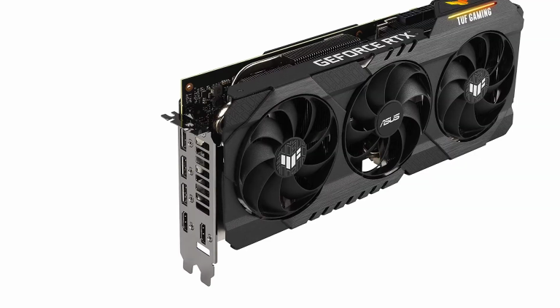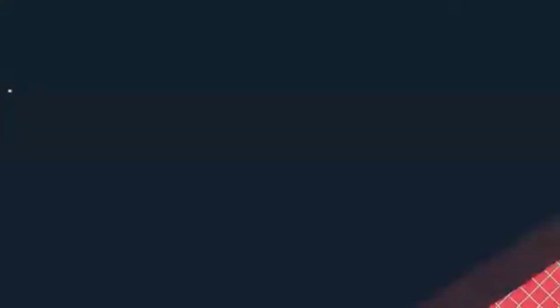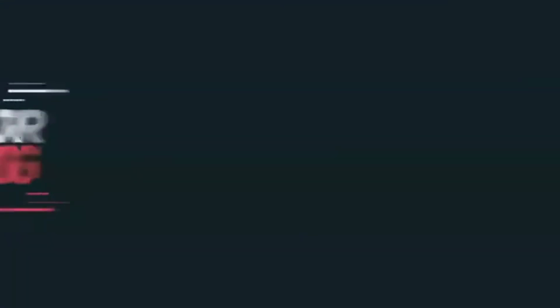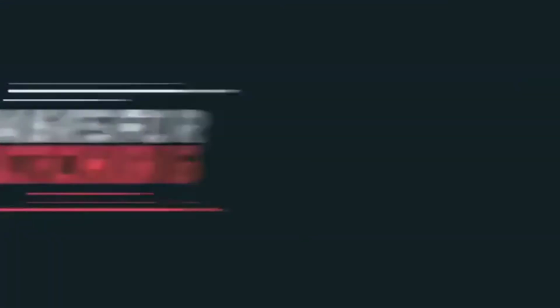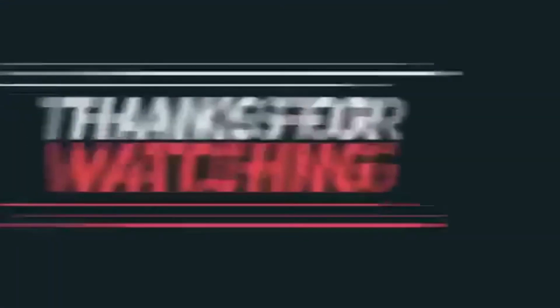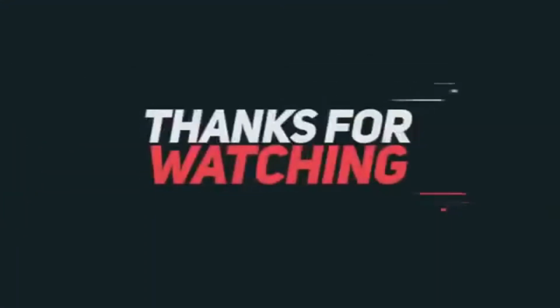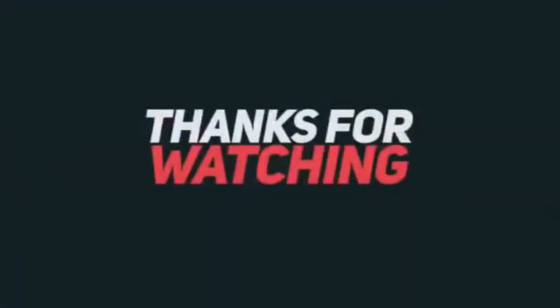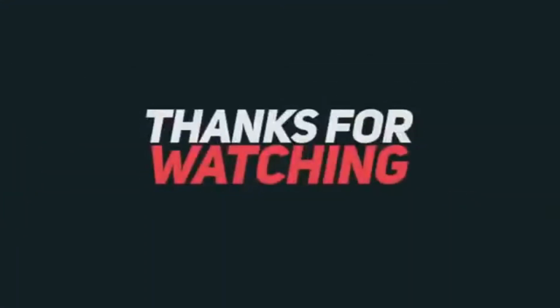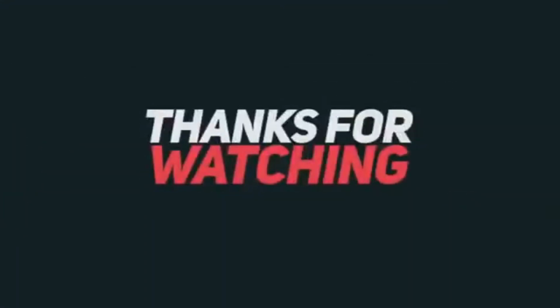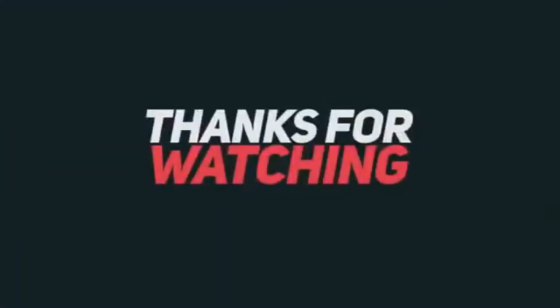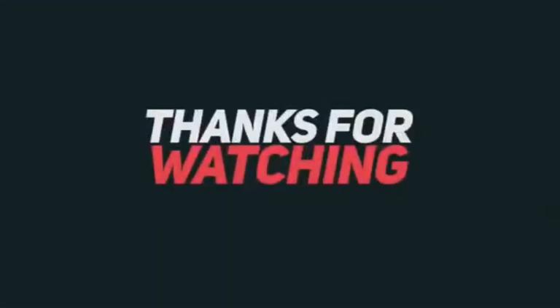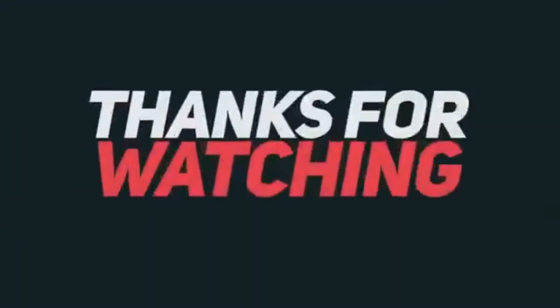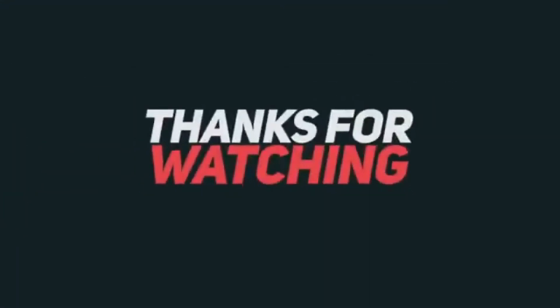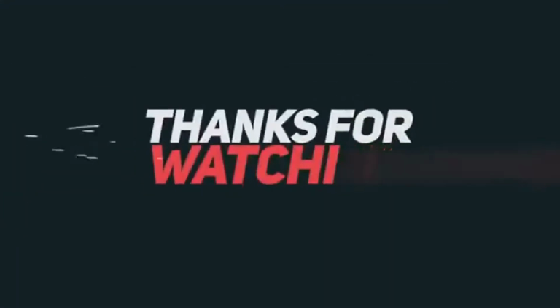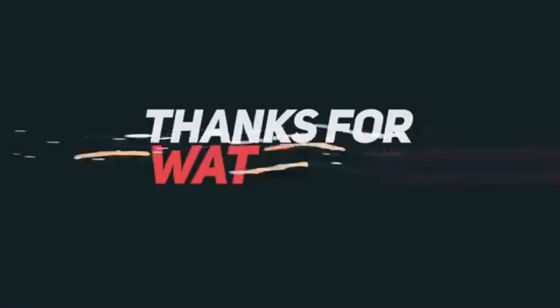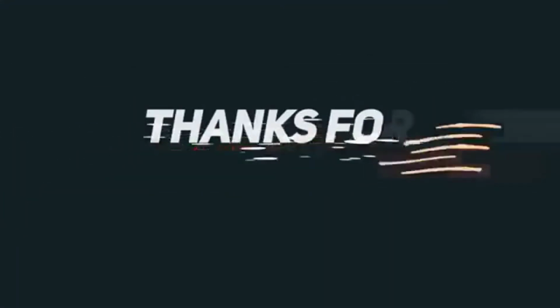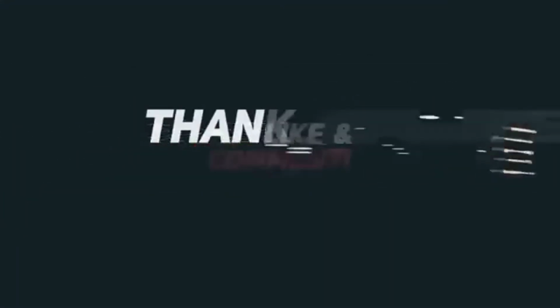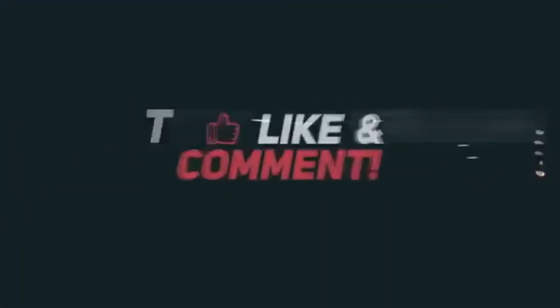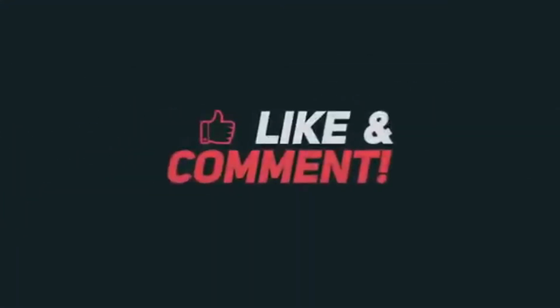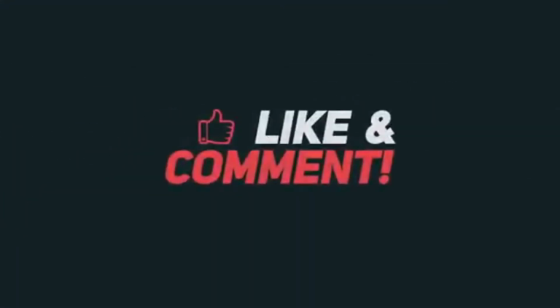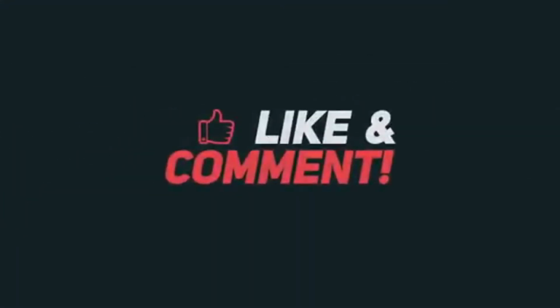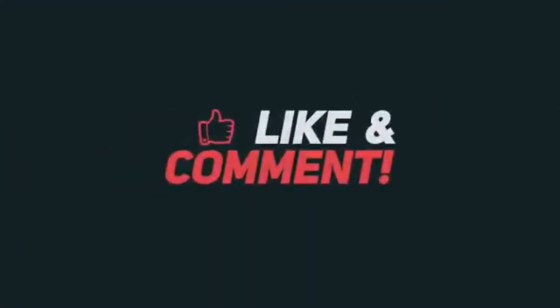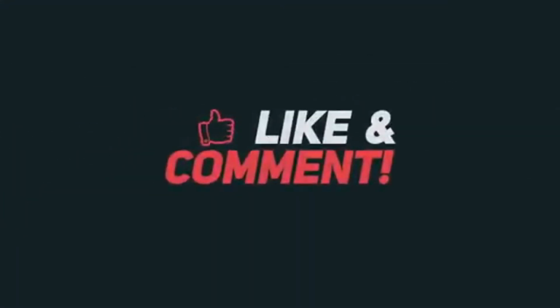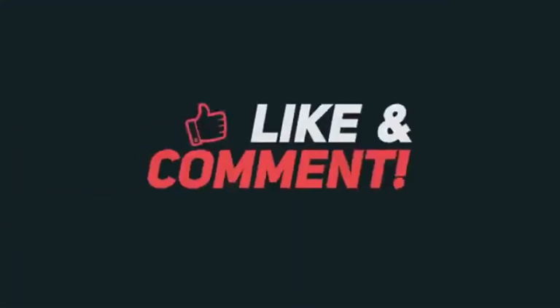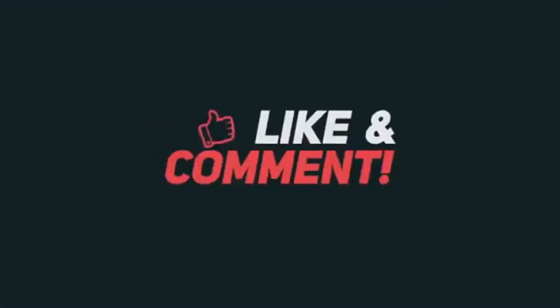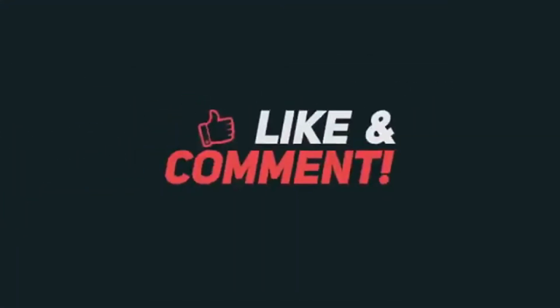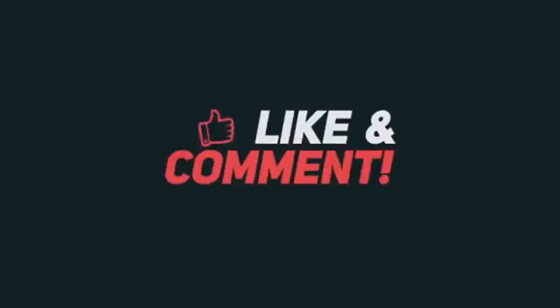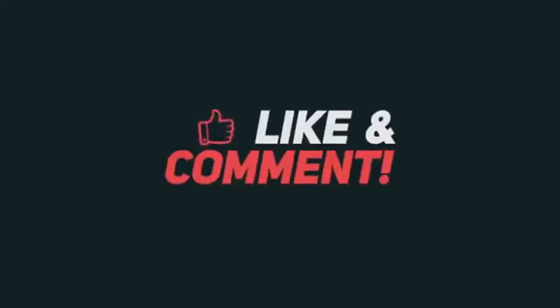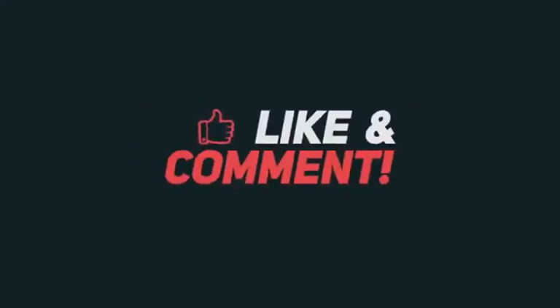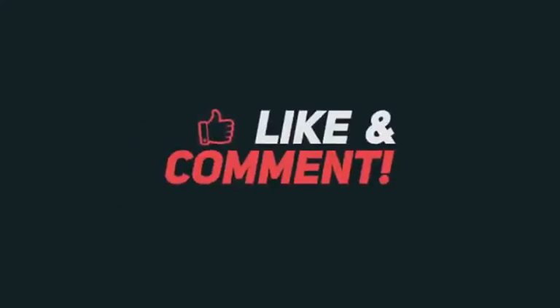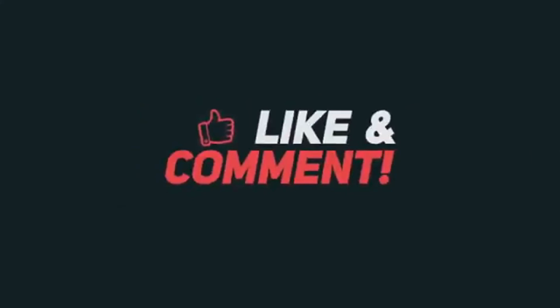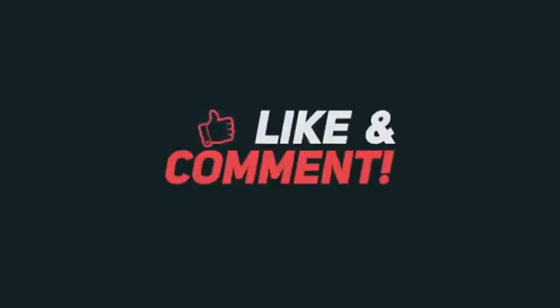Thanks for watching this video. Please like, comment, and don't forget to subscribe to my channel. Thank you.